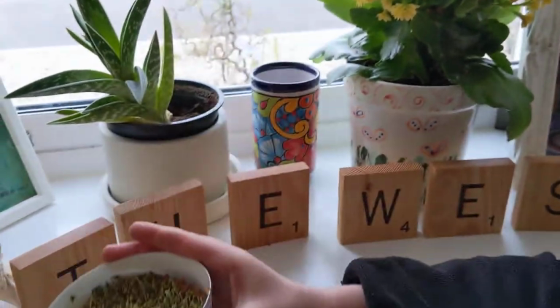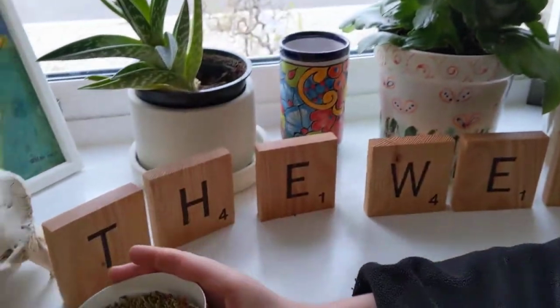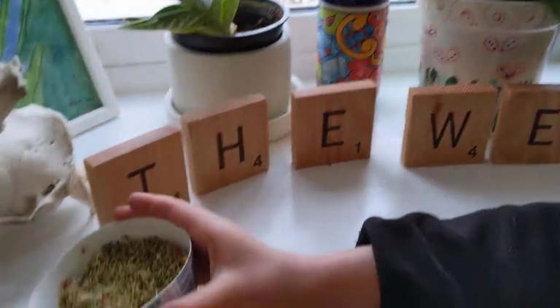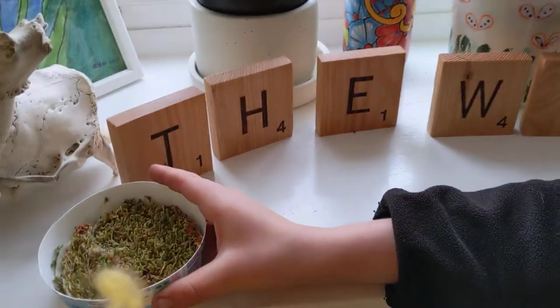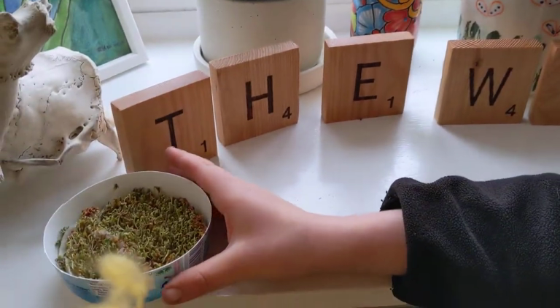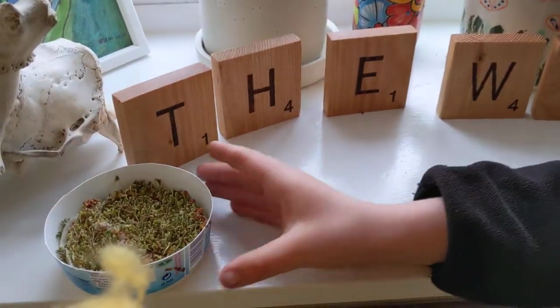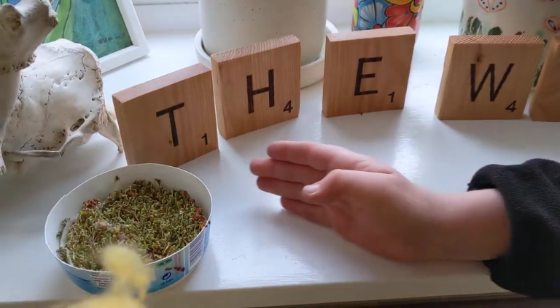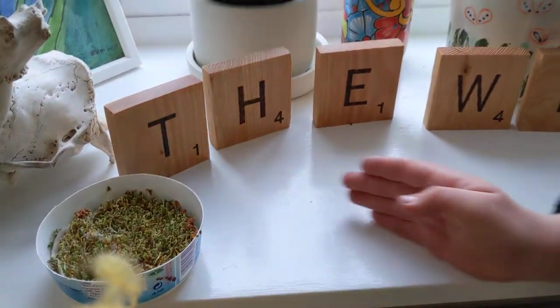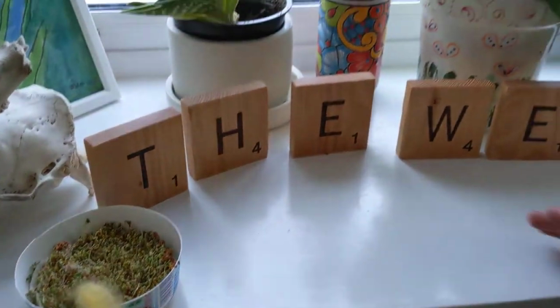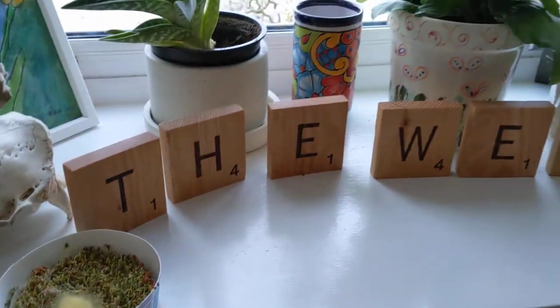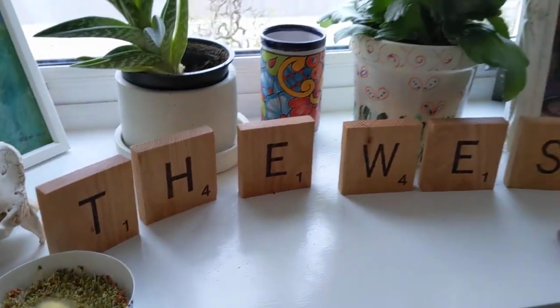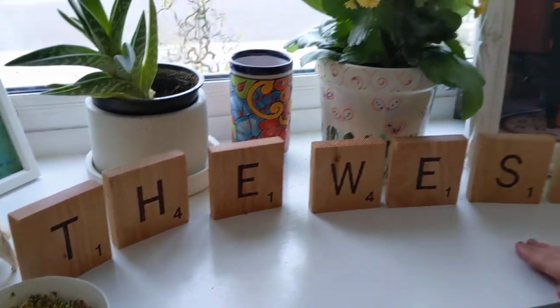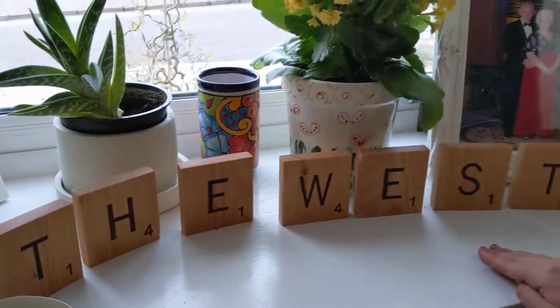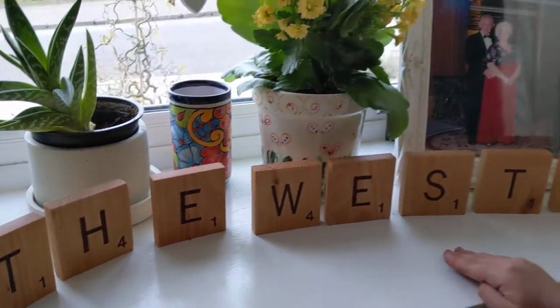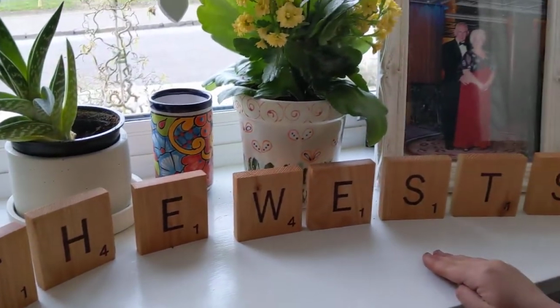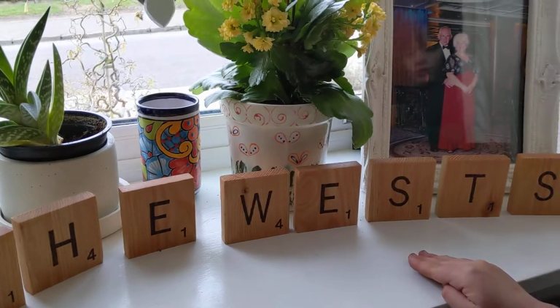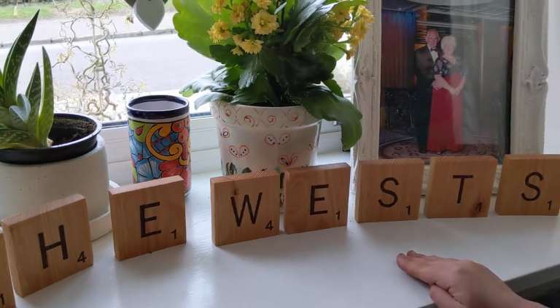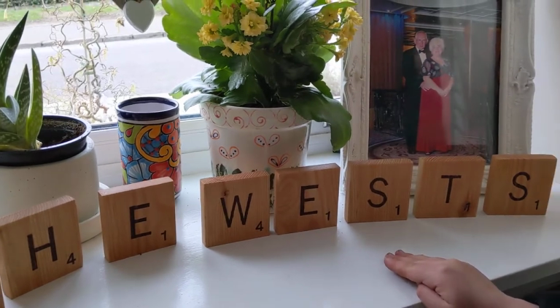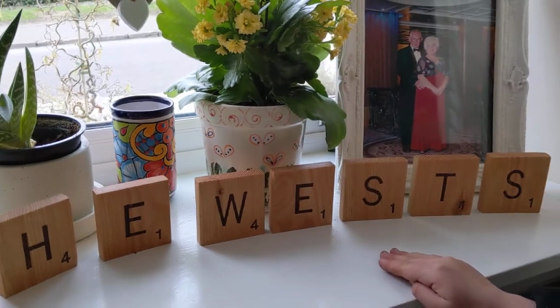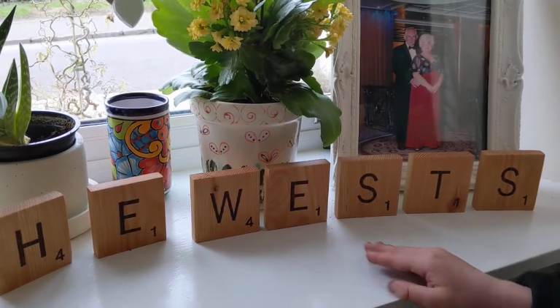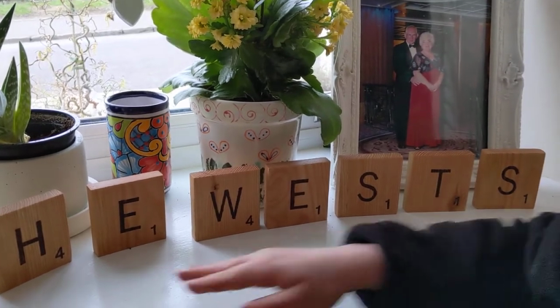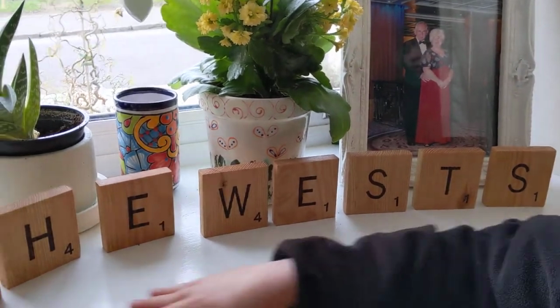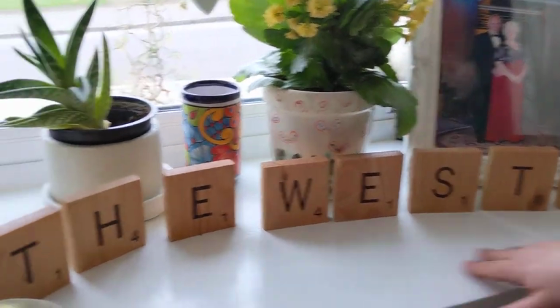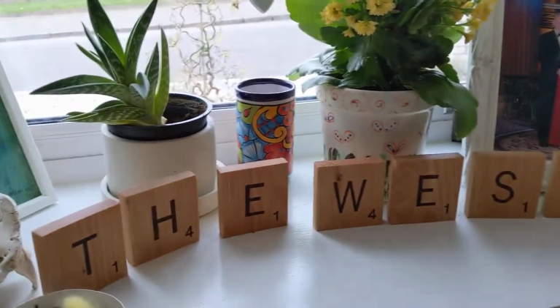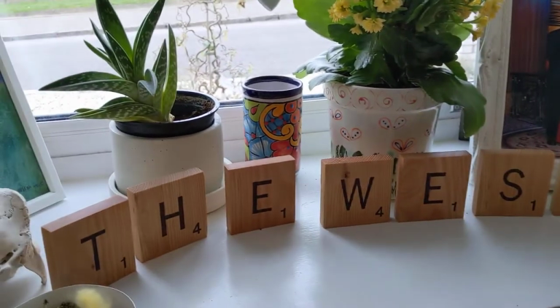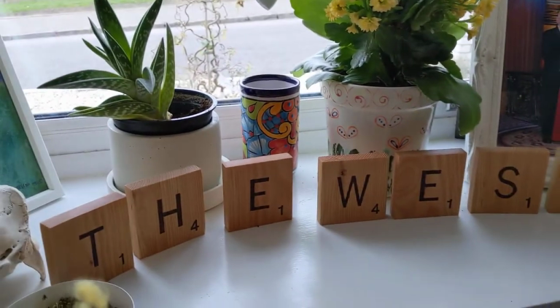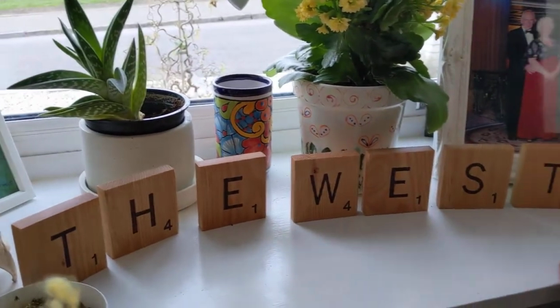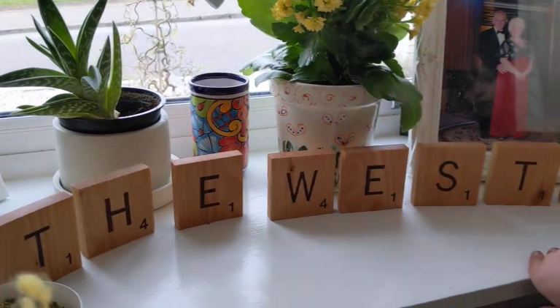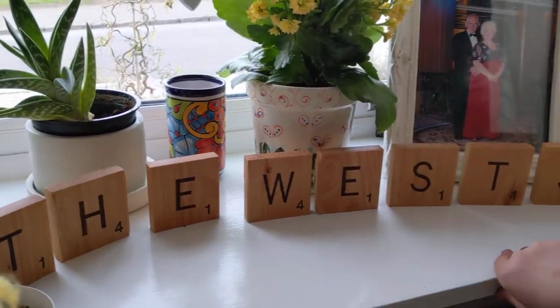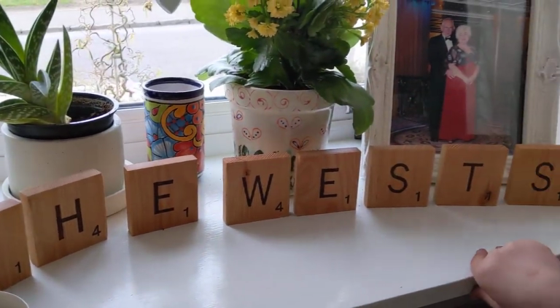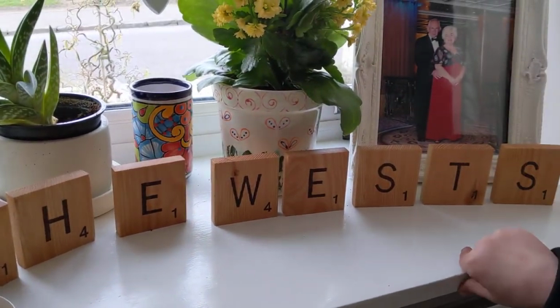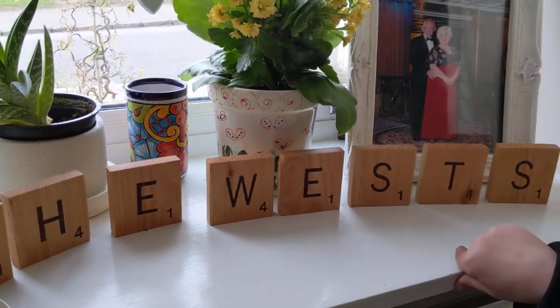I'm also going to mention these letters that we got from CCI Landlock Farm. It says 'the Wes', which is our second name.